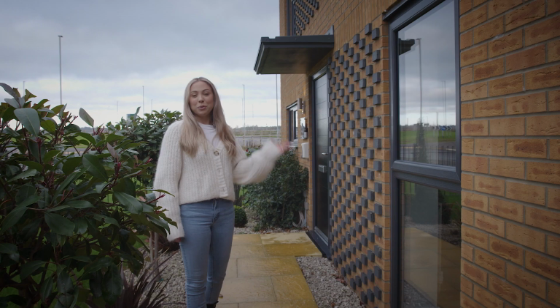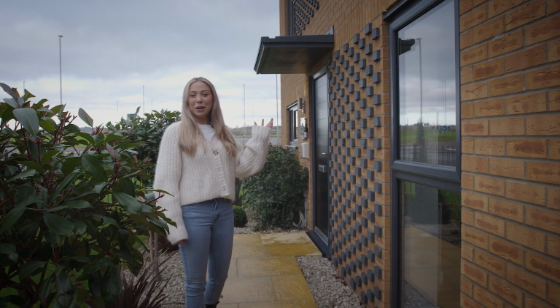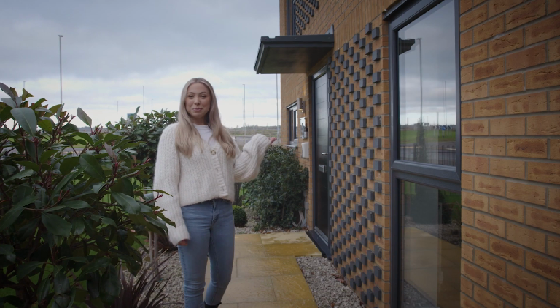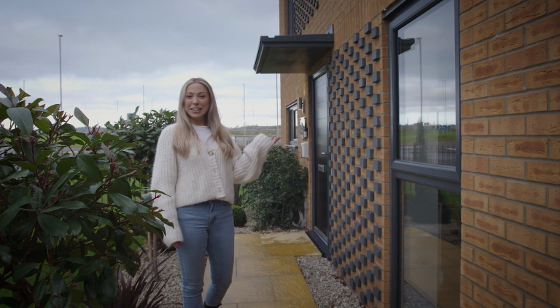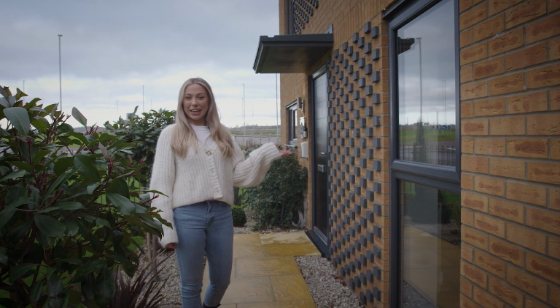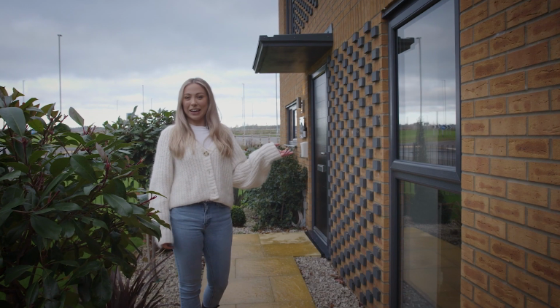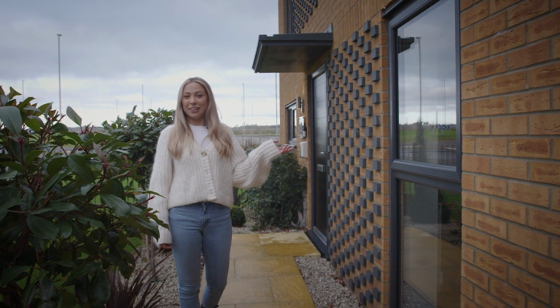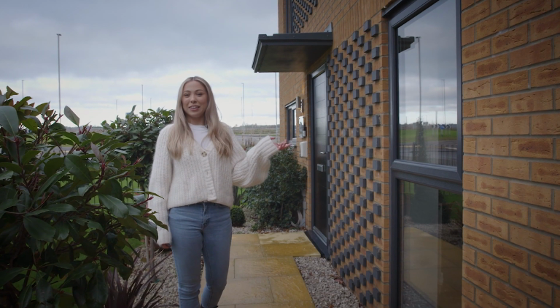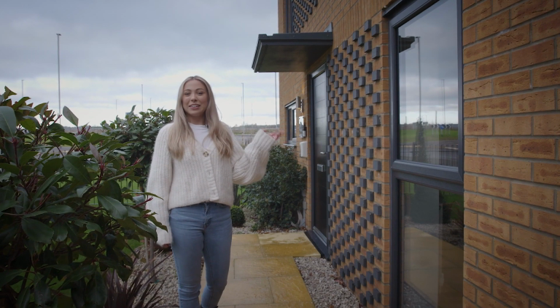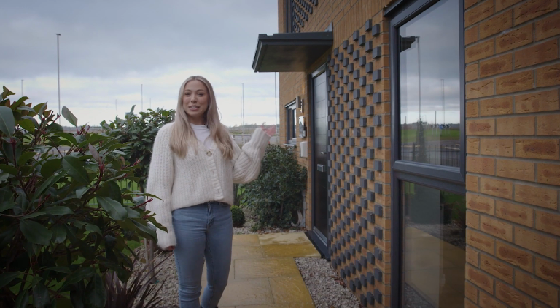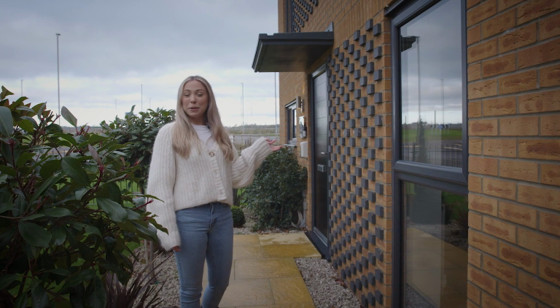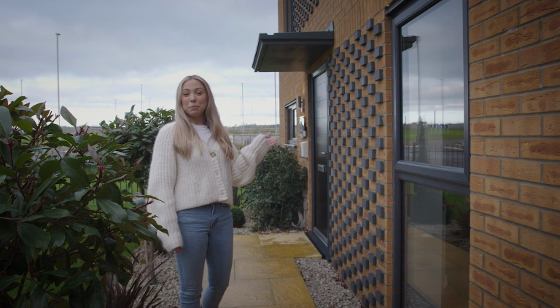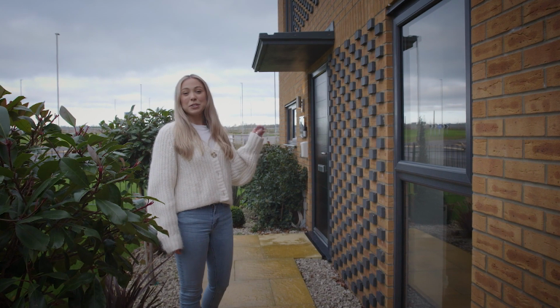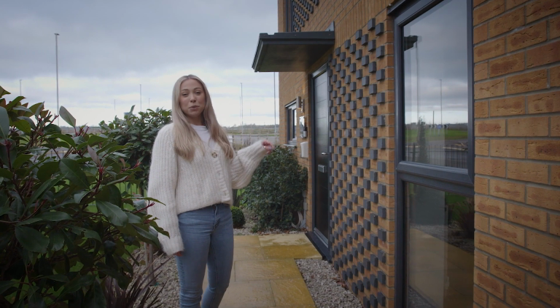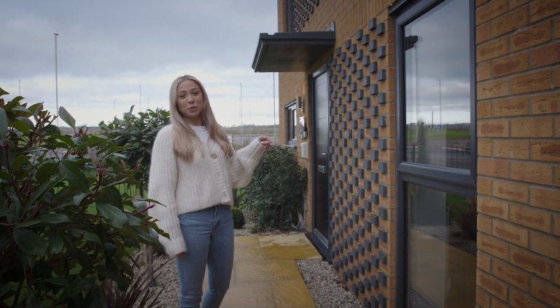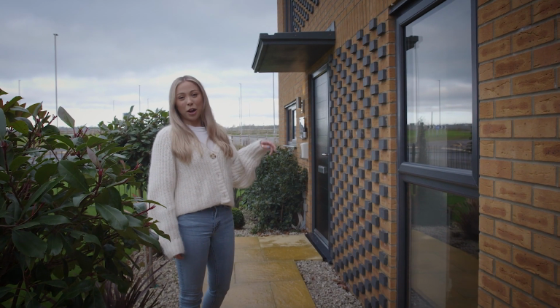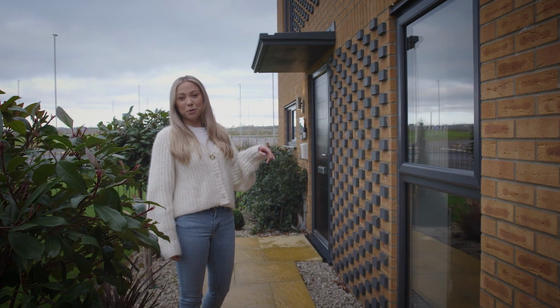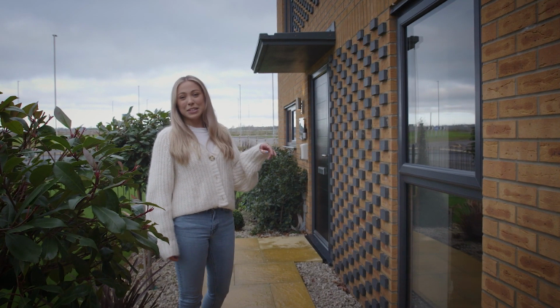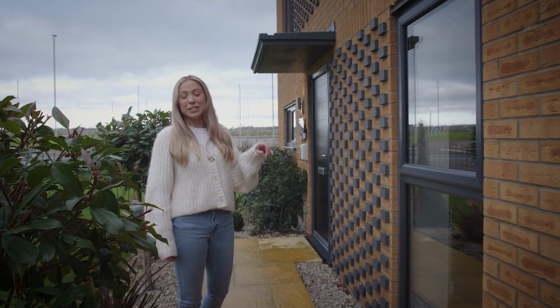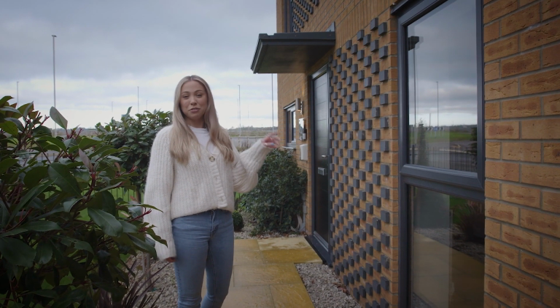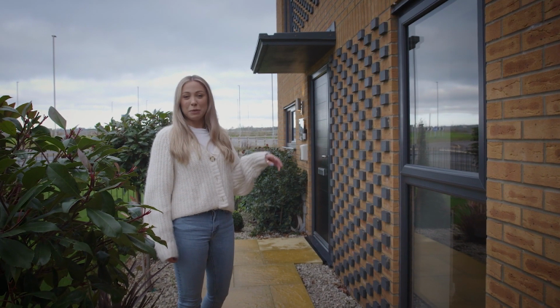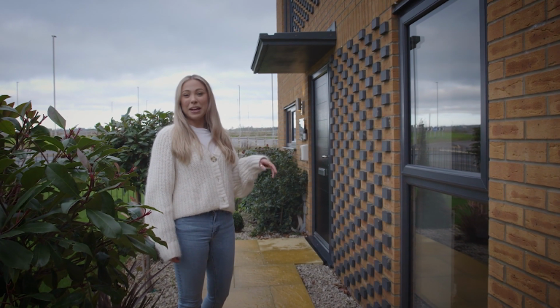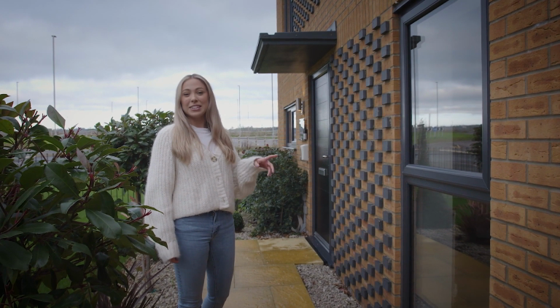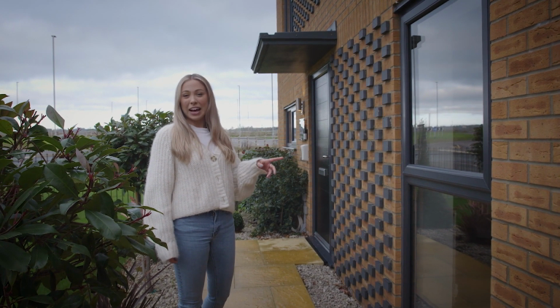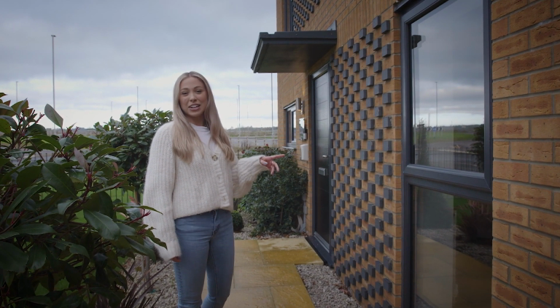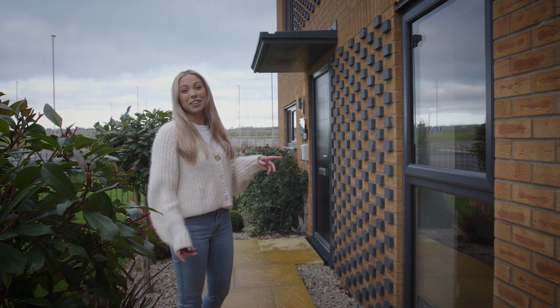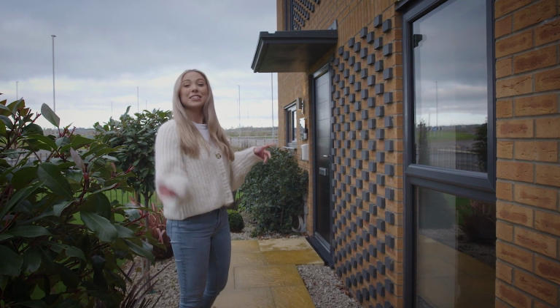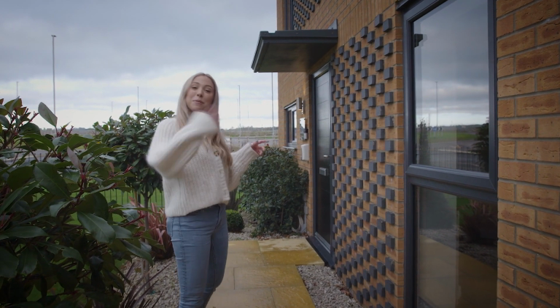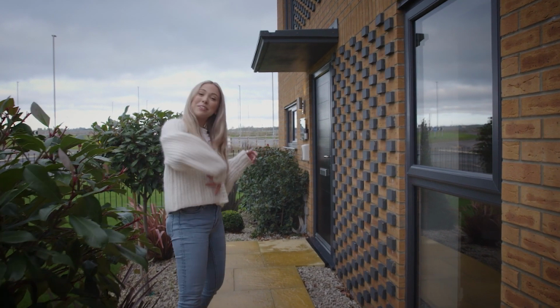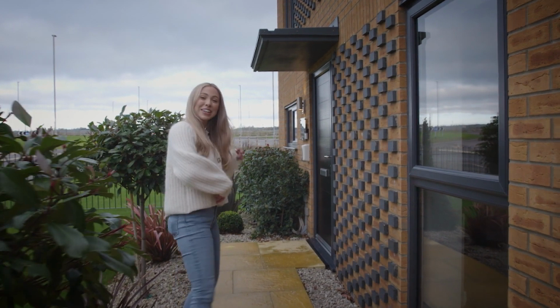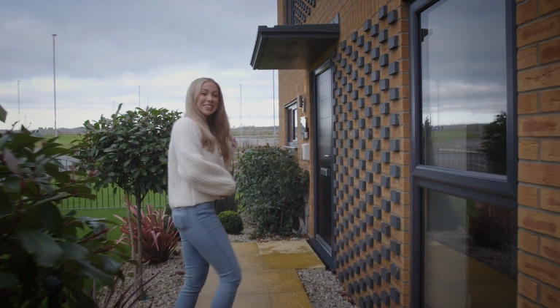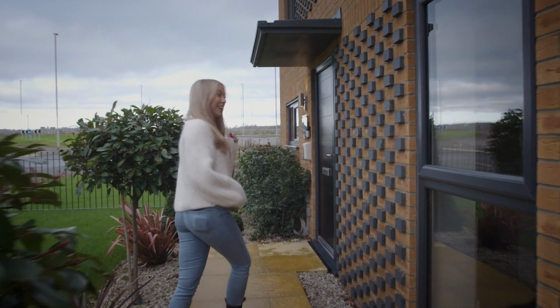Welcome to the Kia. This is built by St. Modwin Holmes. It's a three-bed detached house. Come and have a look inside.